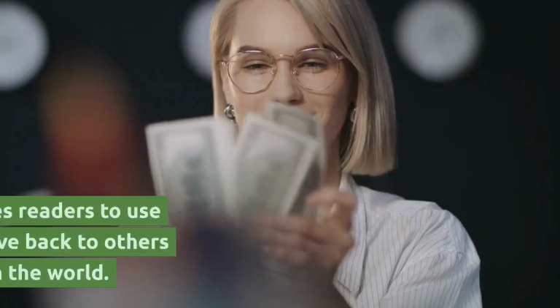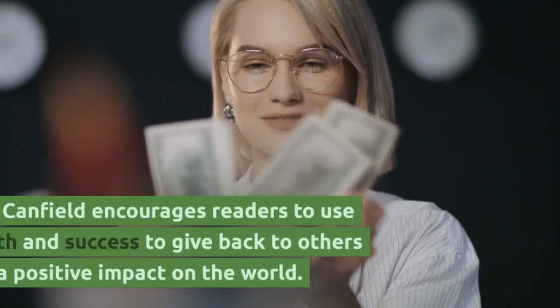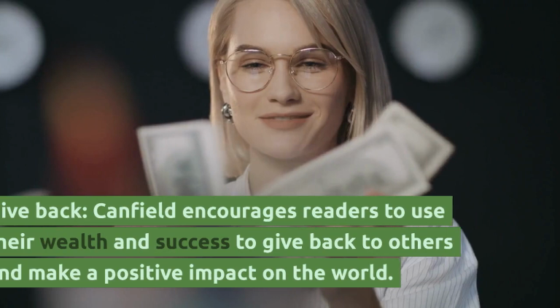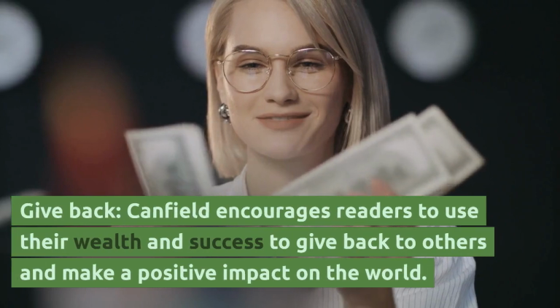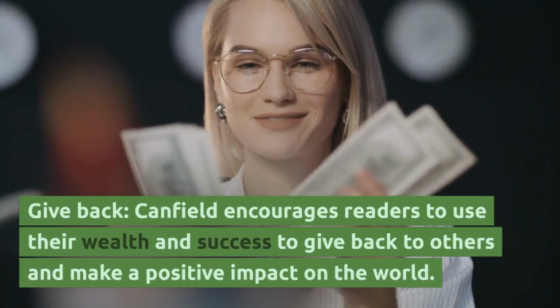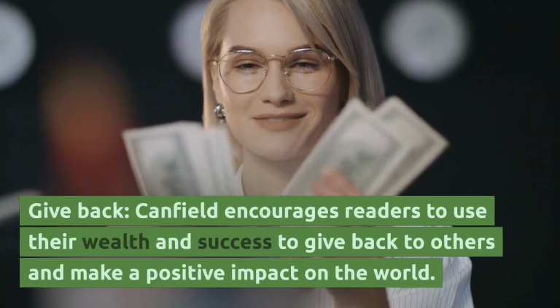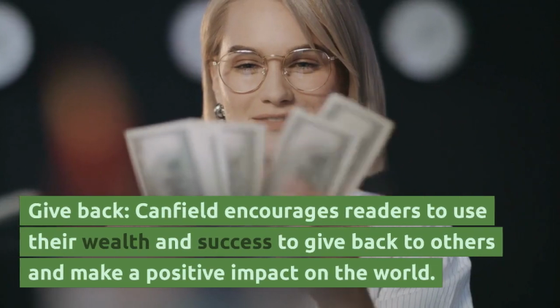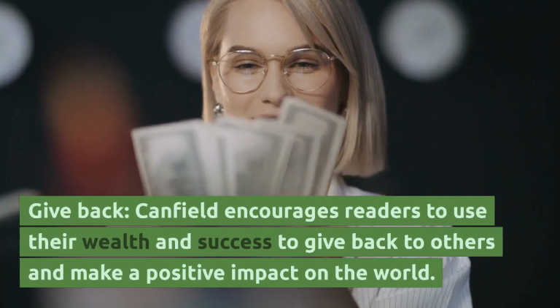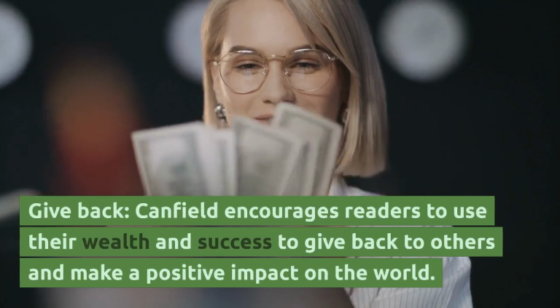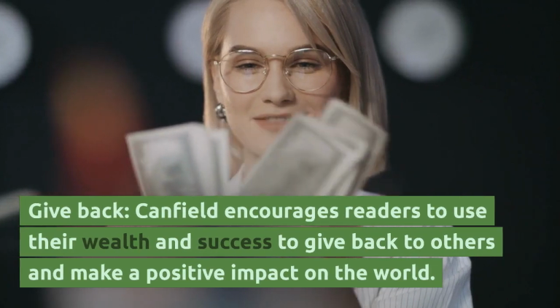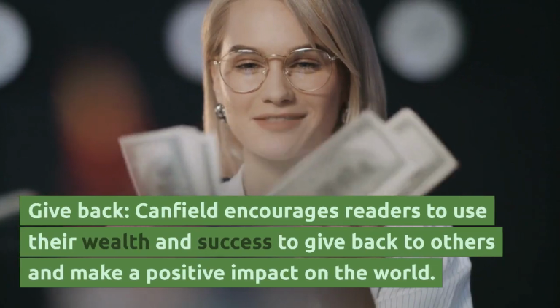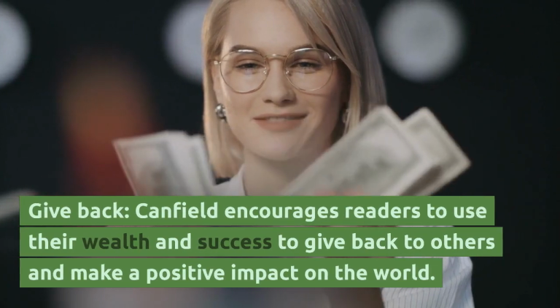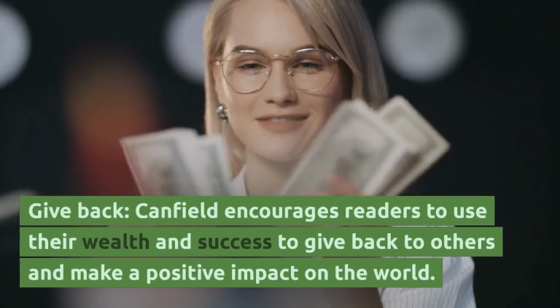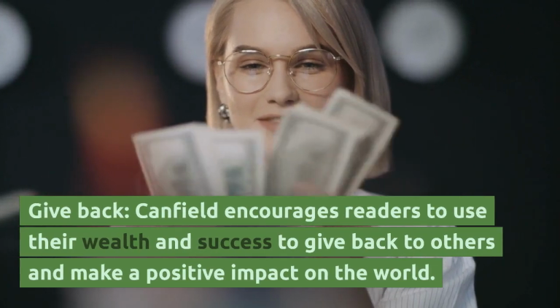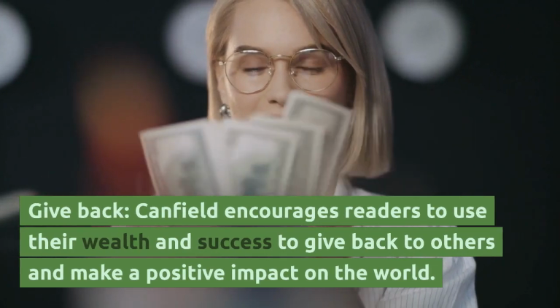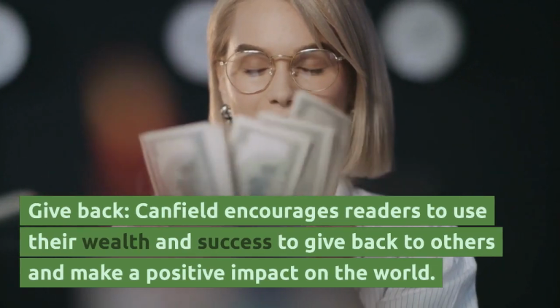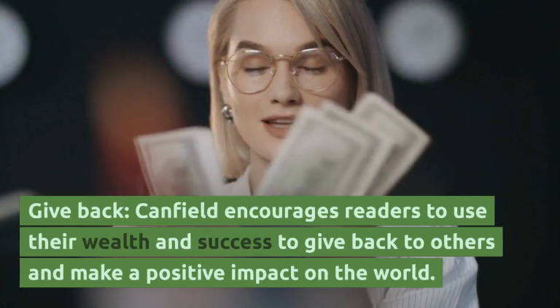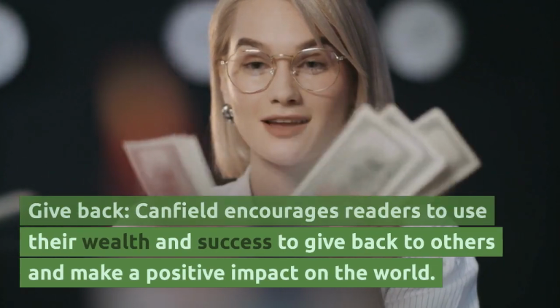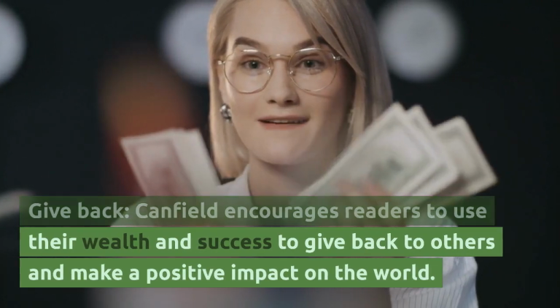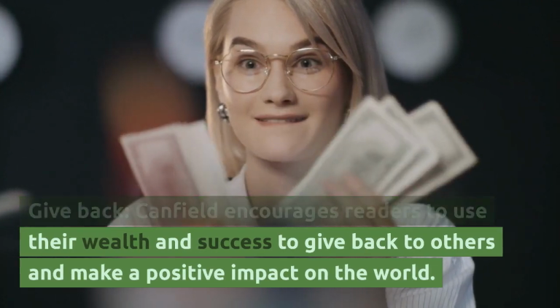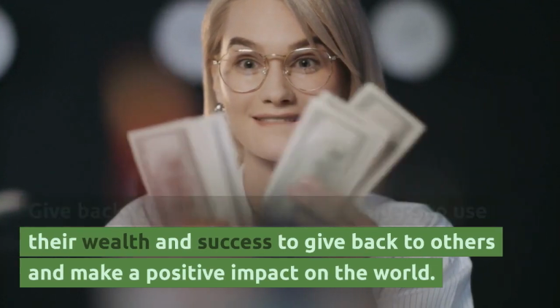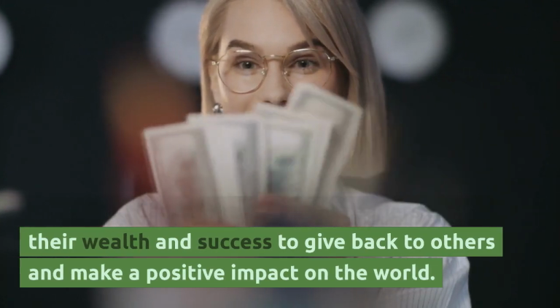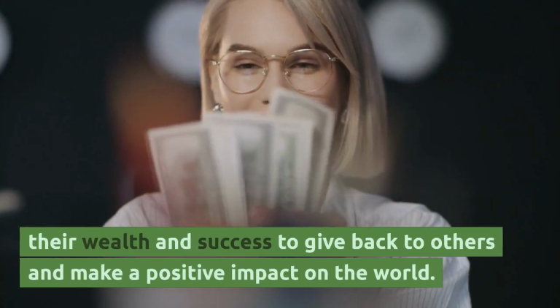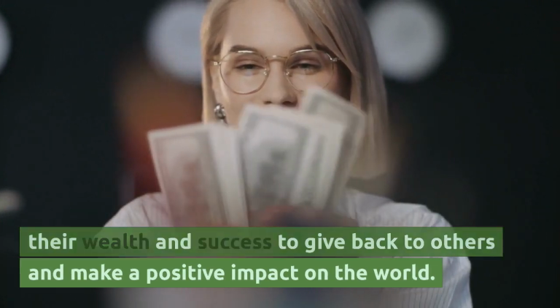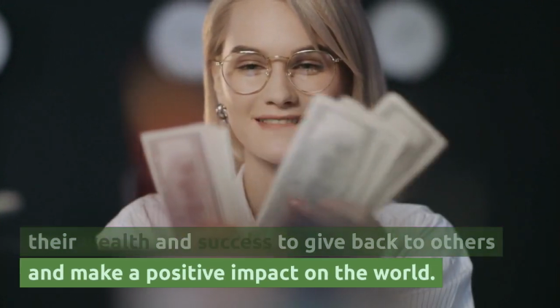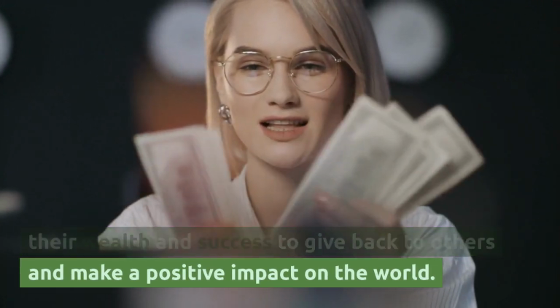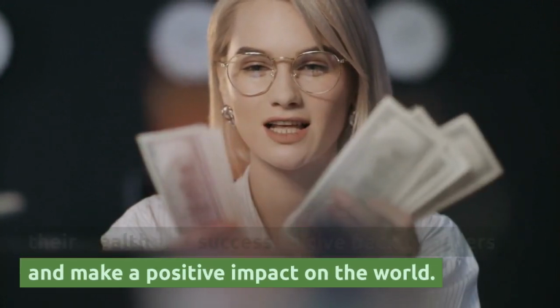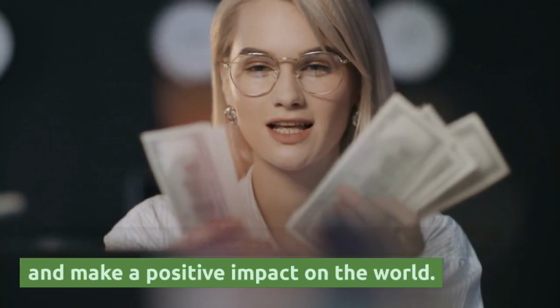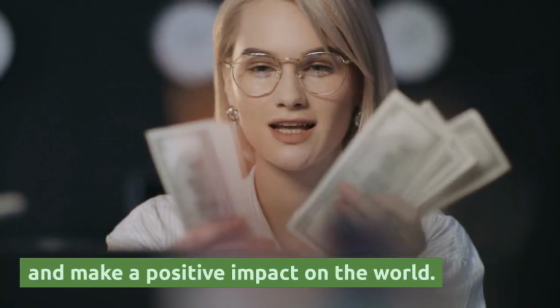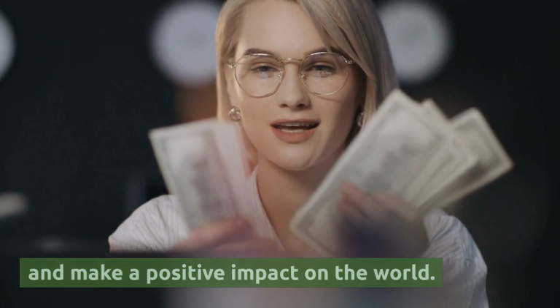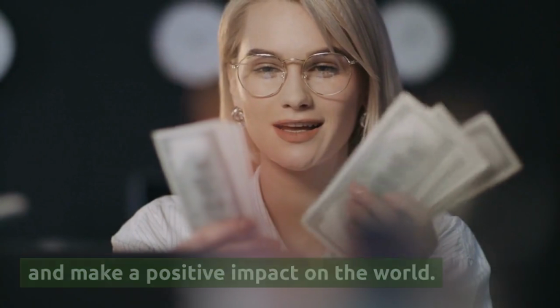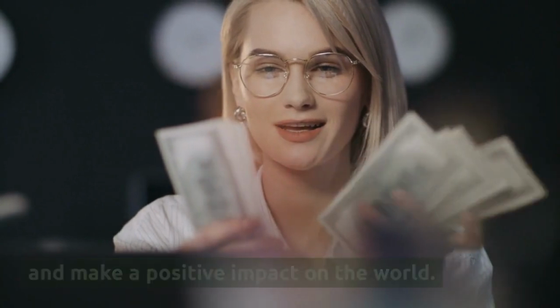Give Back — Canfield encourages readers to use their wealth and success to give back to others and make a positive impact on the world.